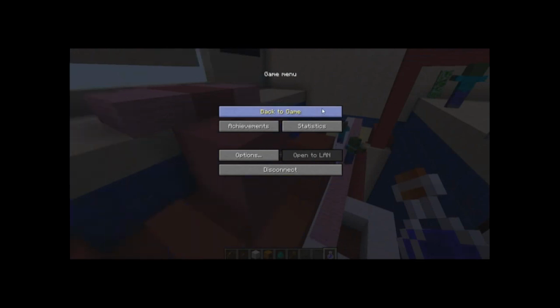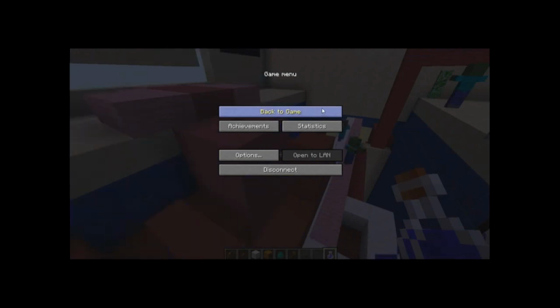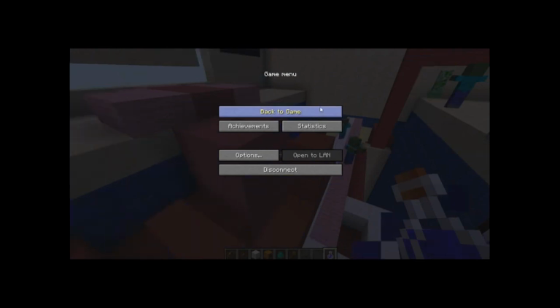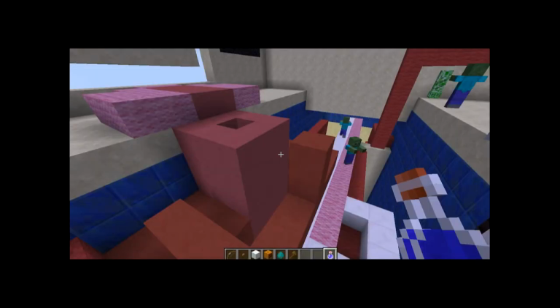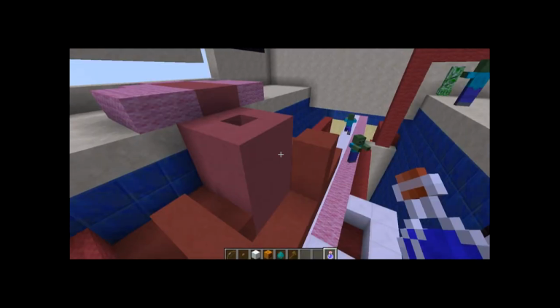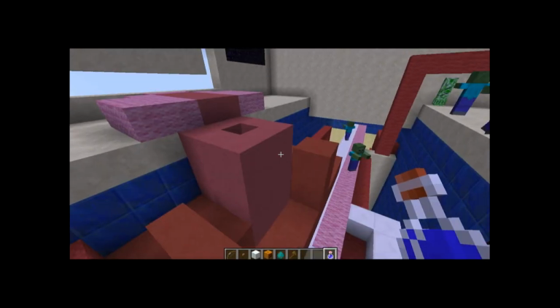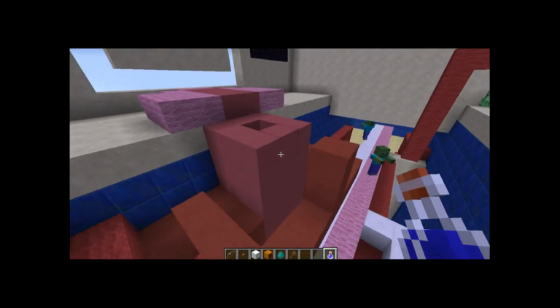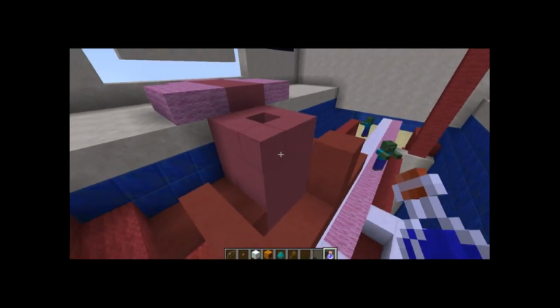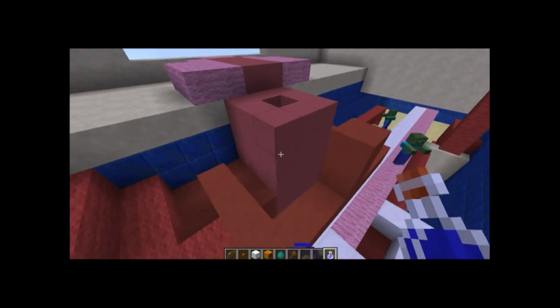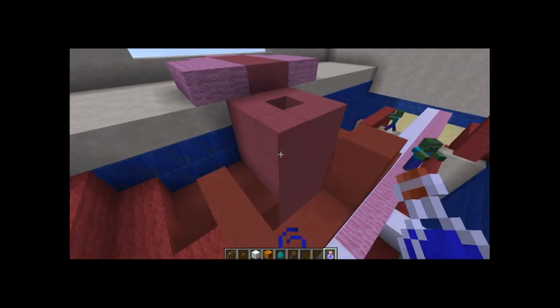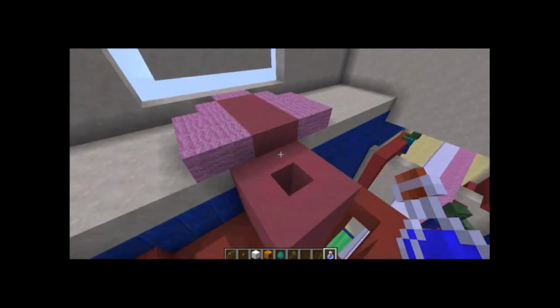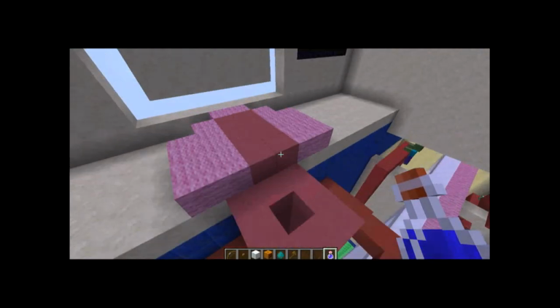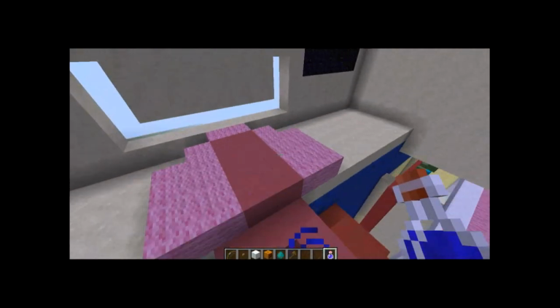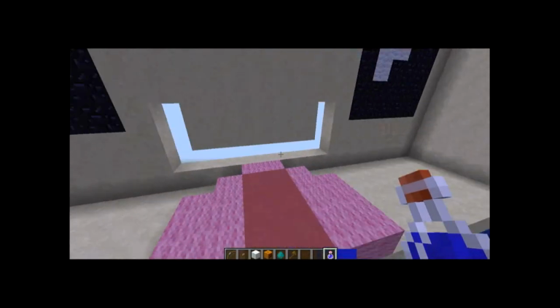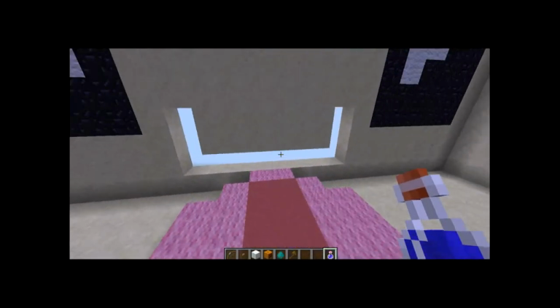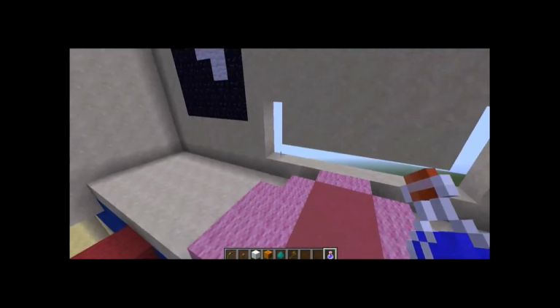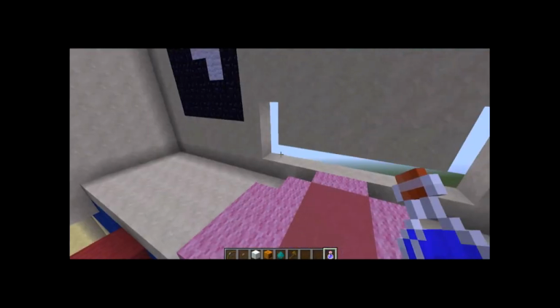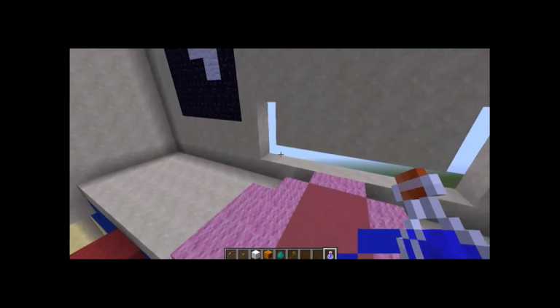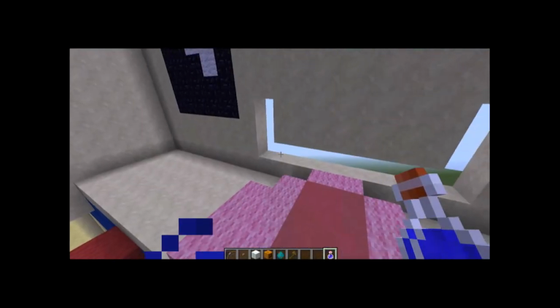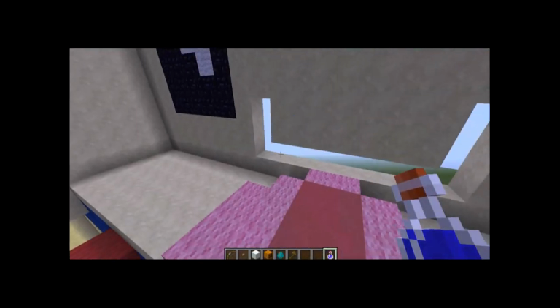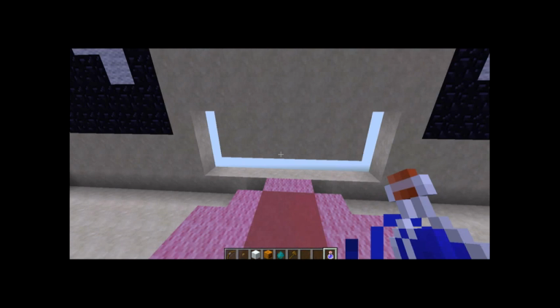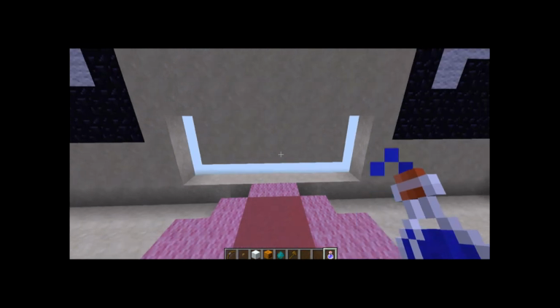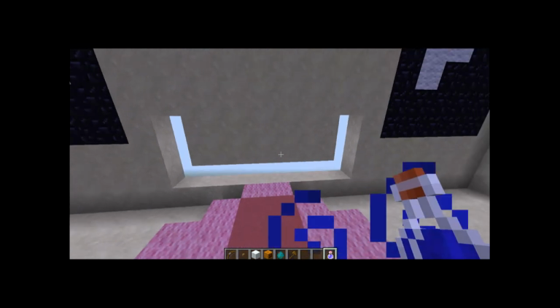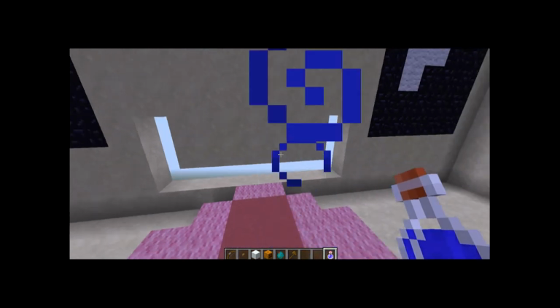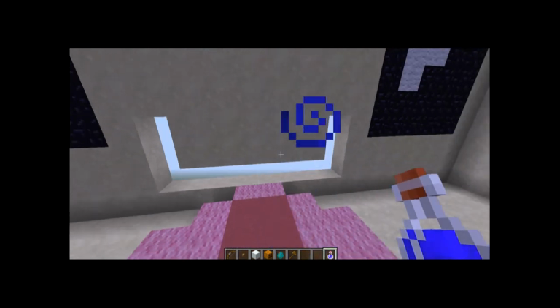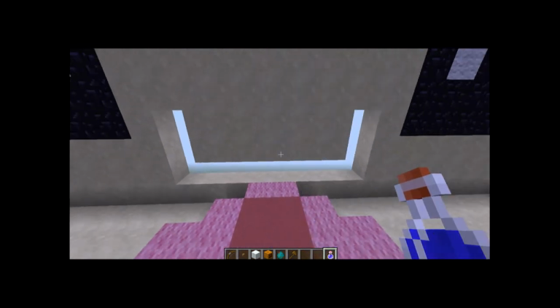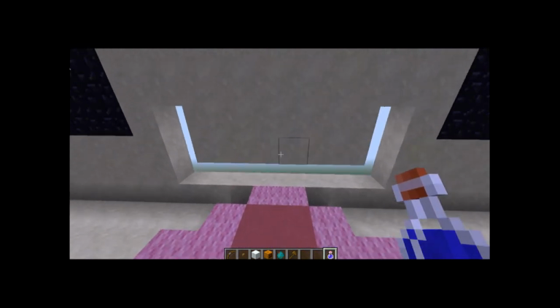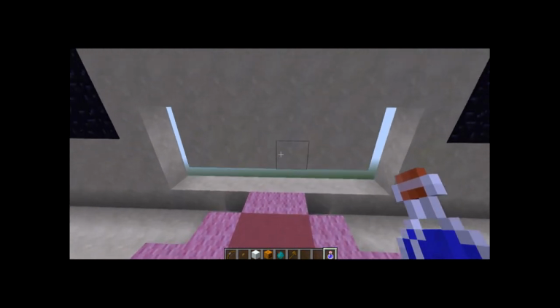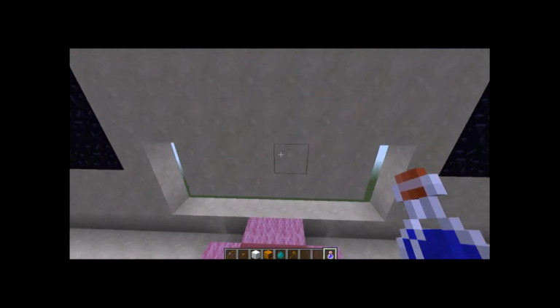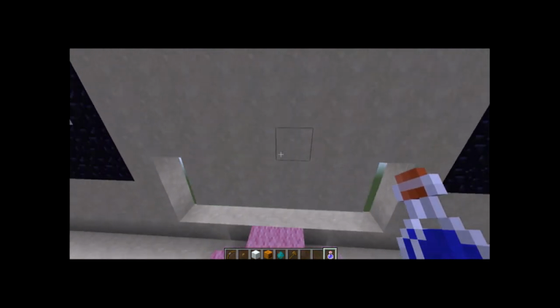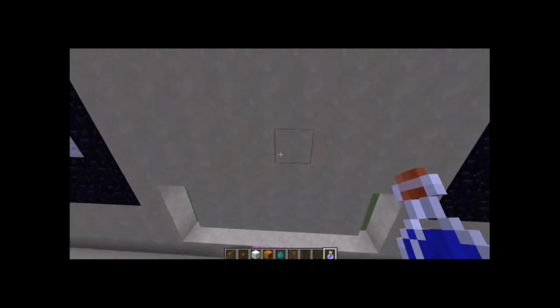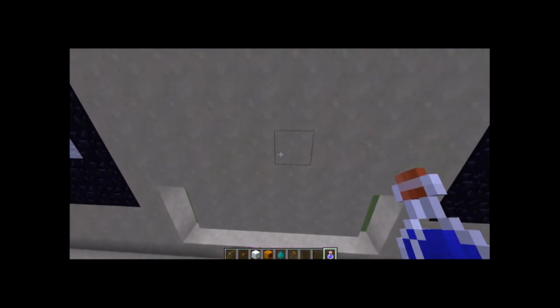Hello and welcome. Today we have Build It Bob as a test subject for the shrinking experiment to see what's inside the human body.